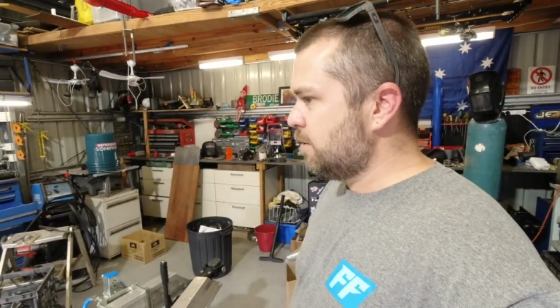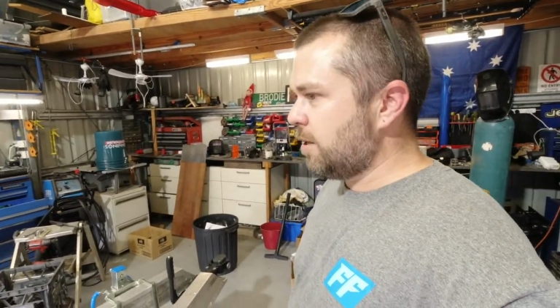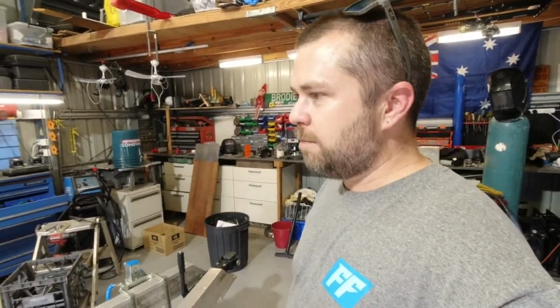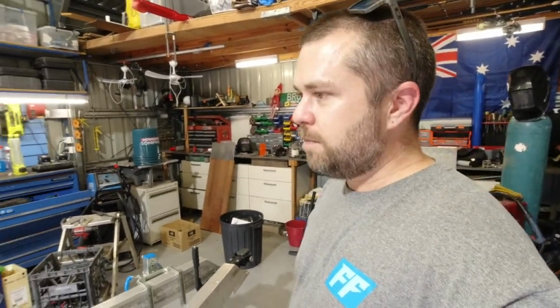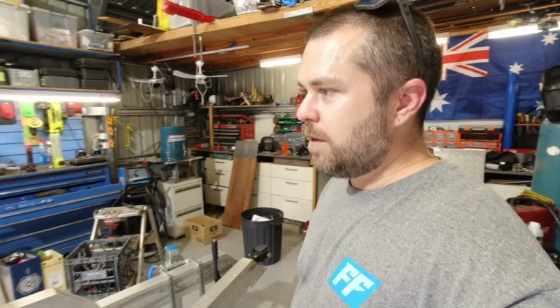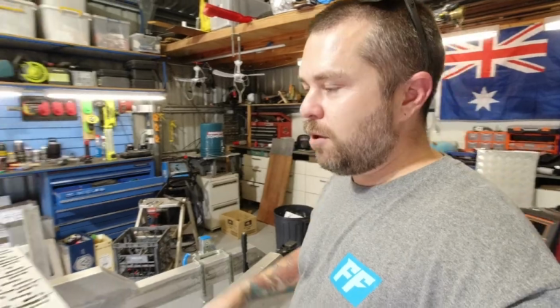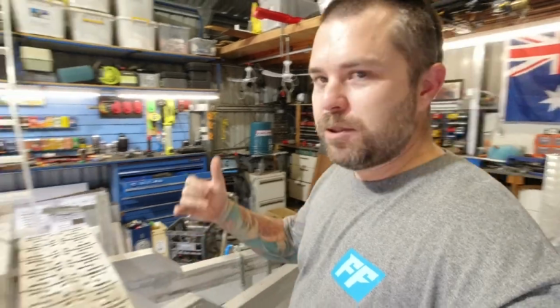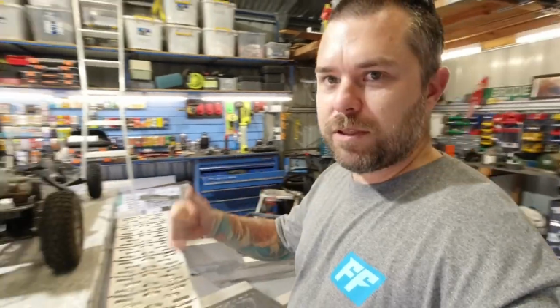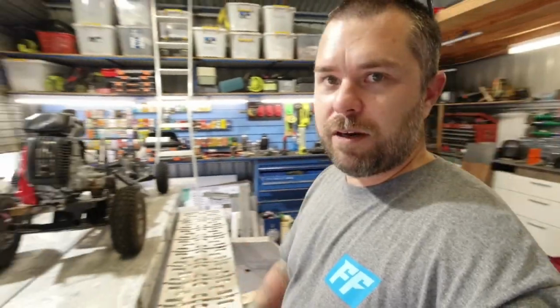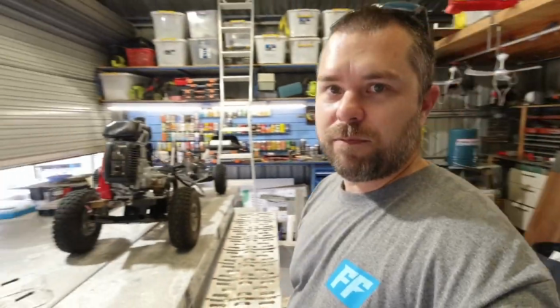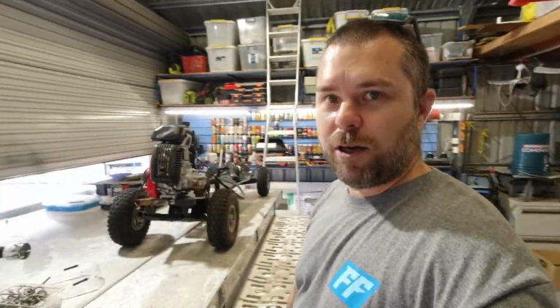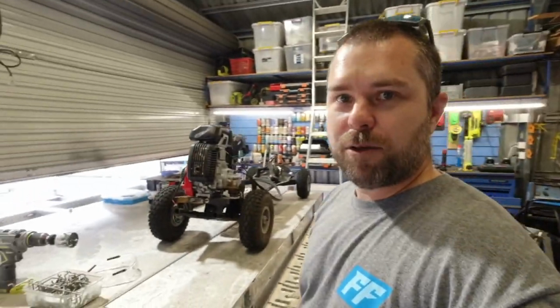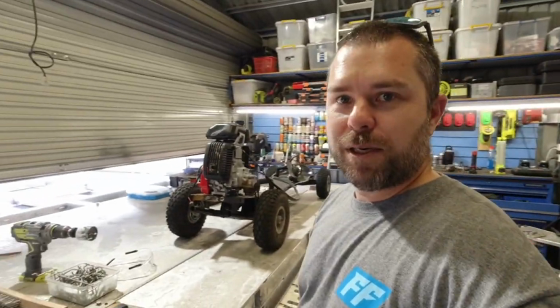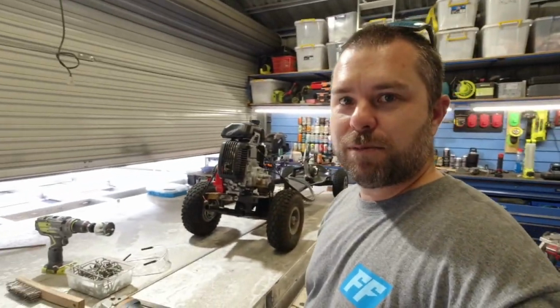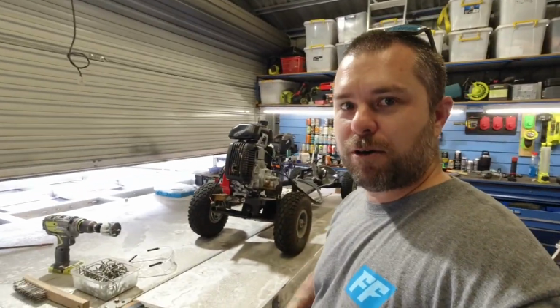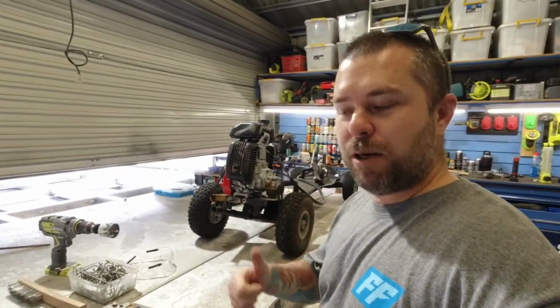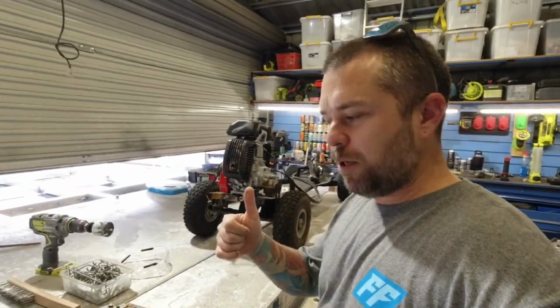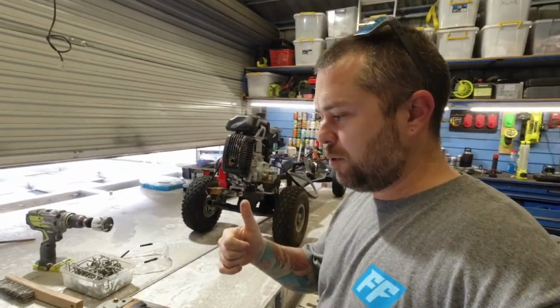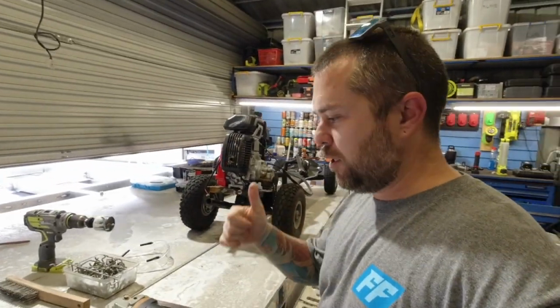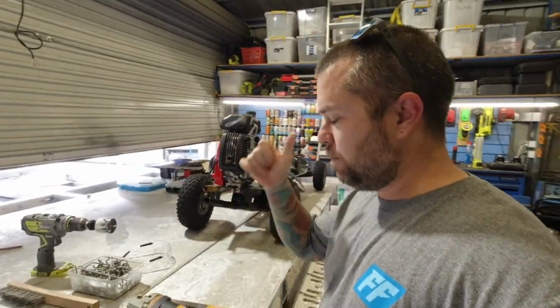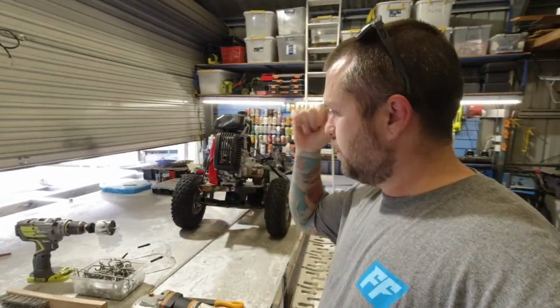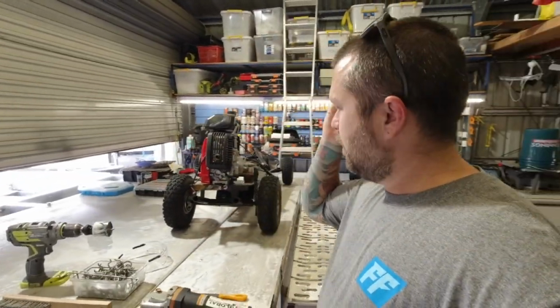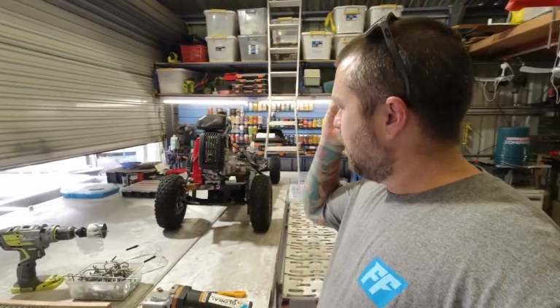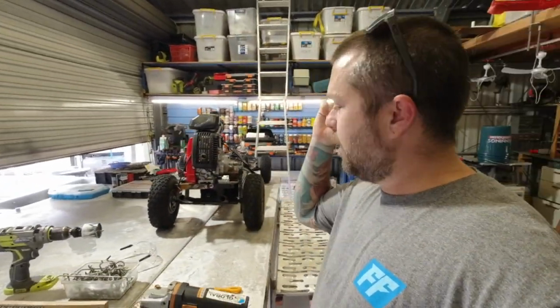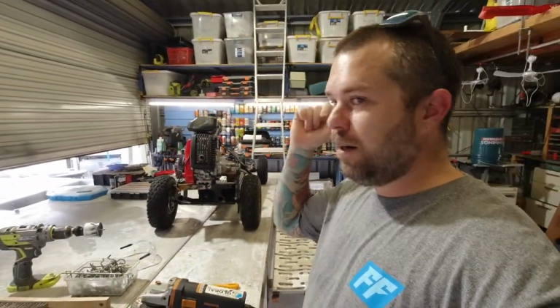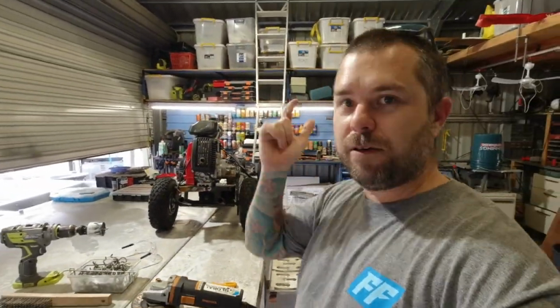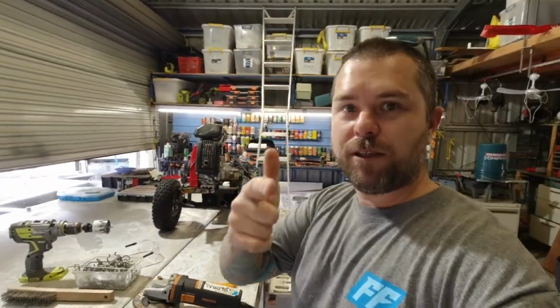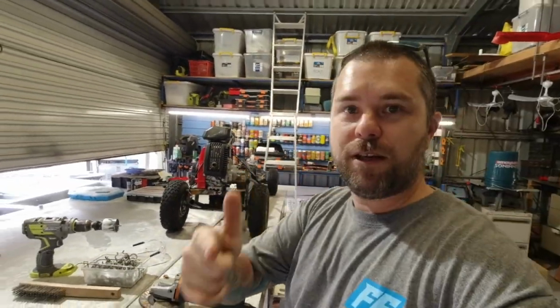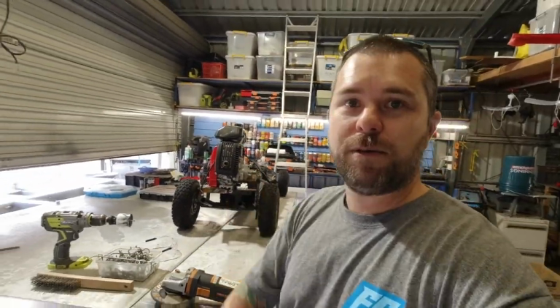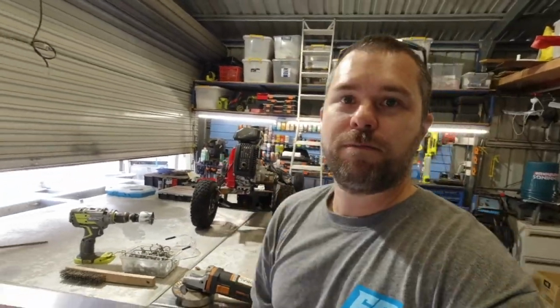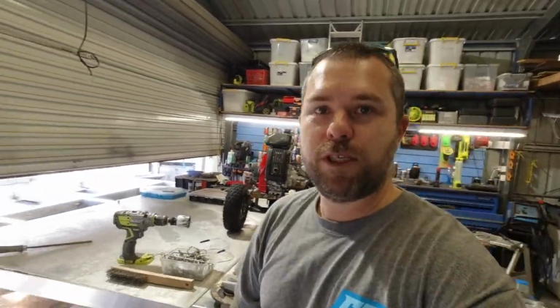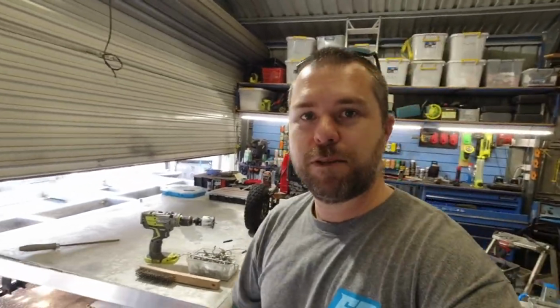If you like this sort of stuff, like, comment, subscribe - all that good shit. See you in the next one. Cheers.